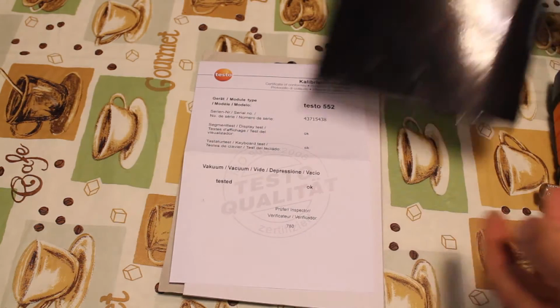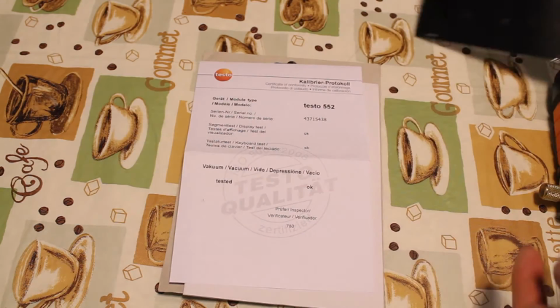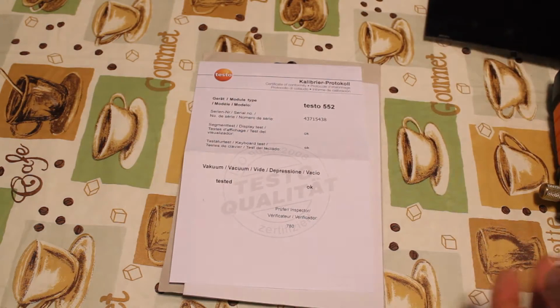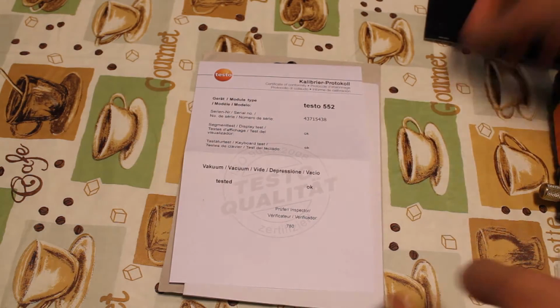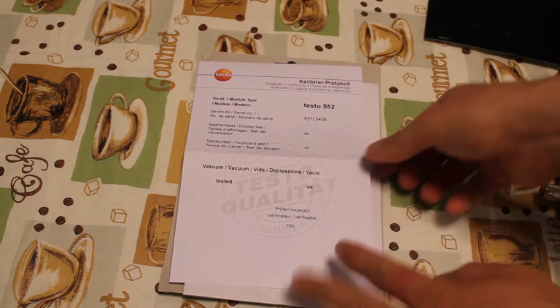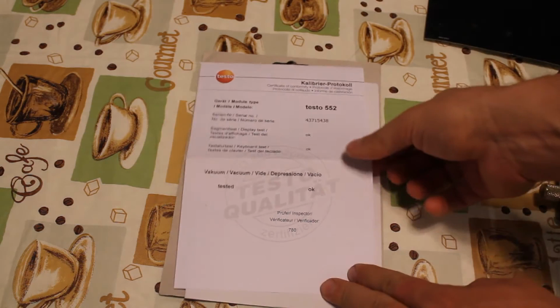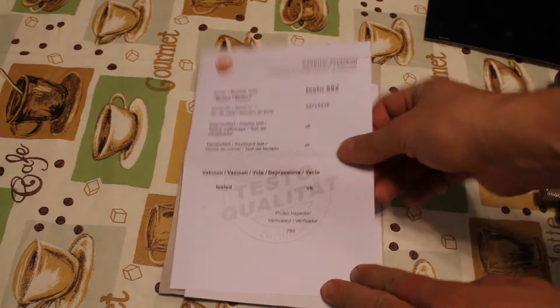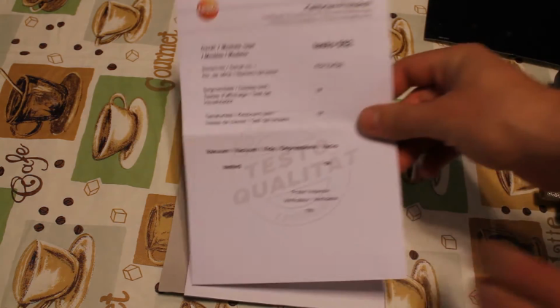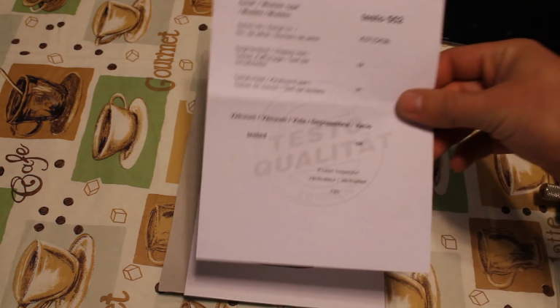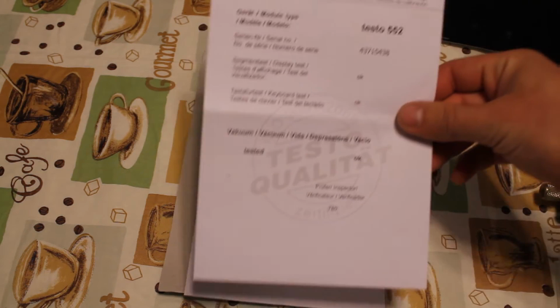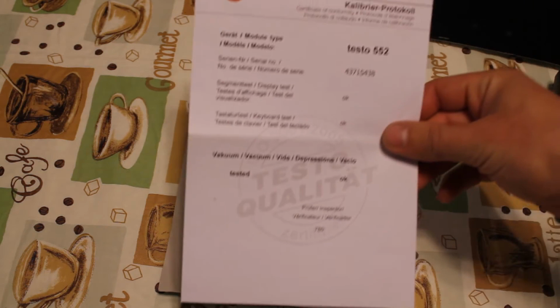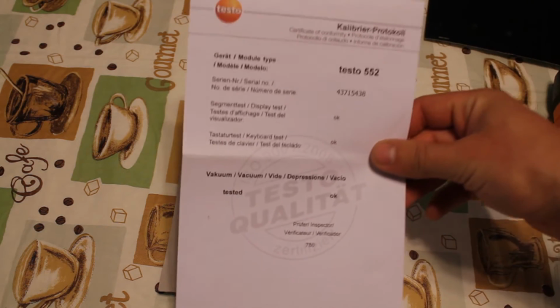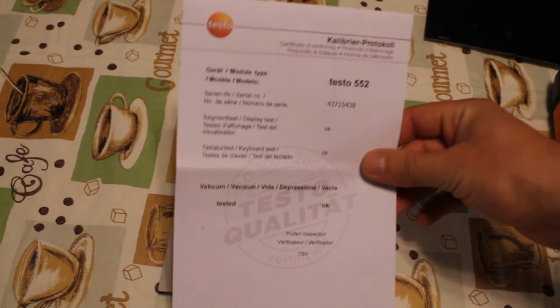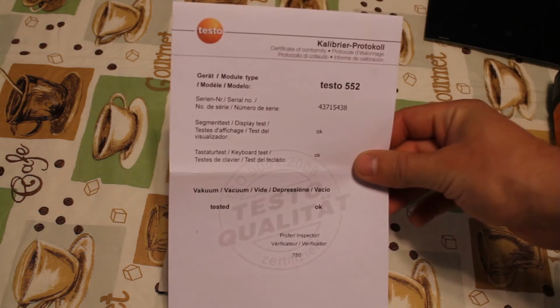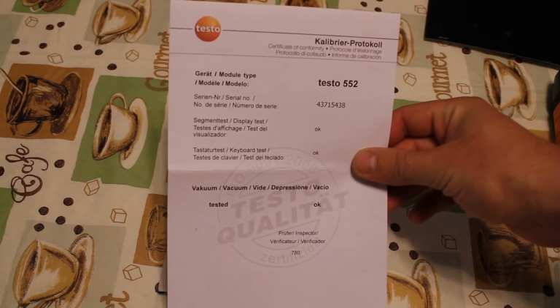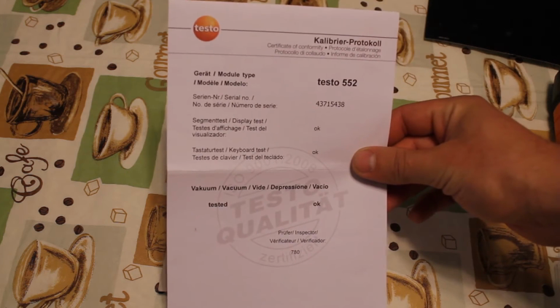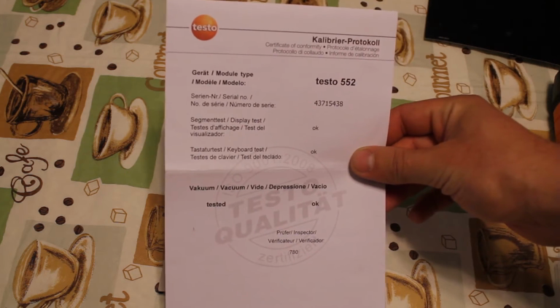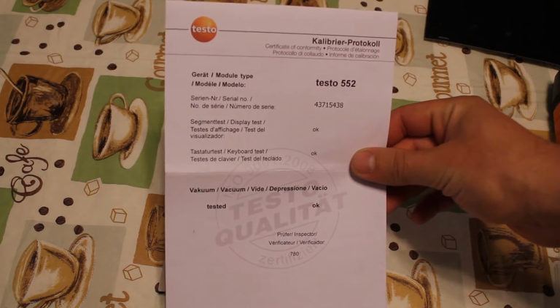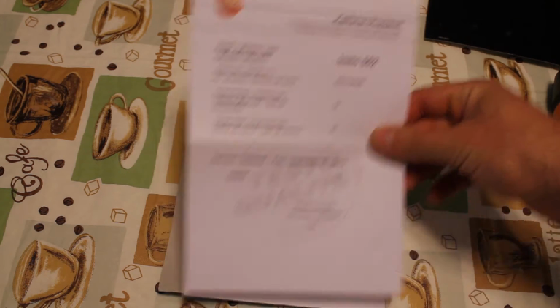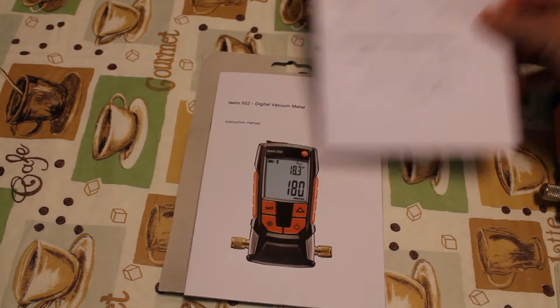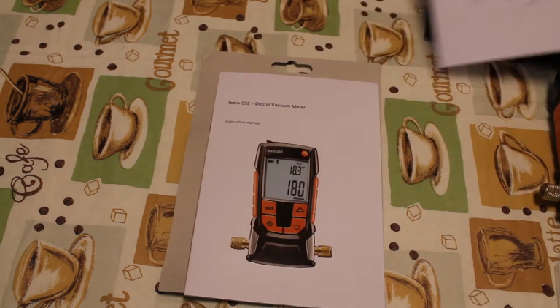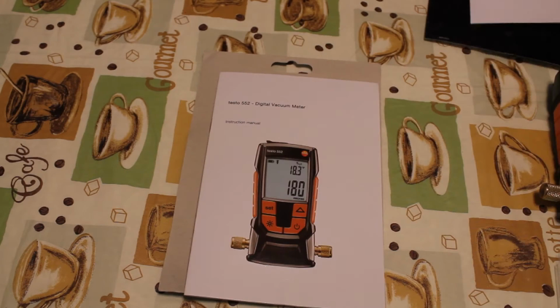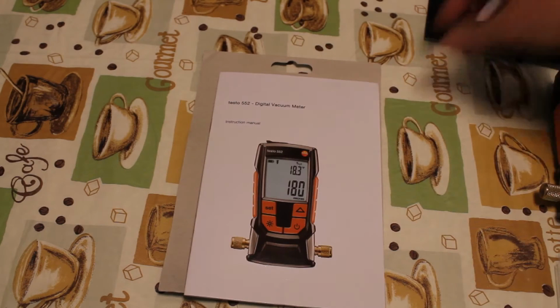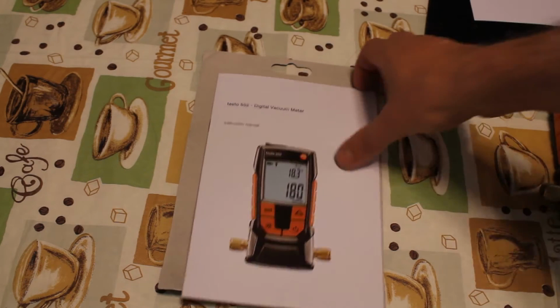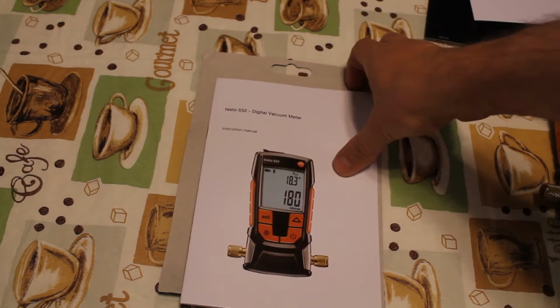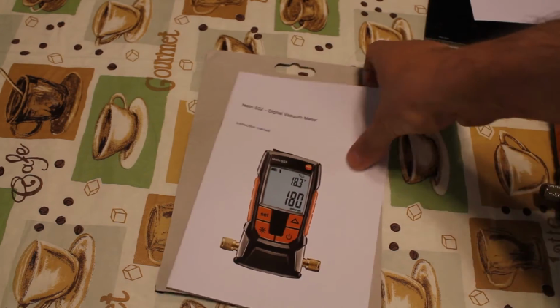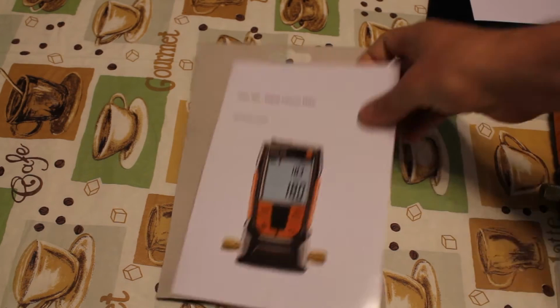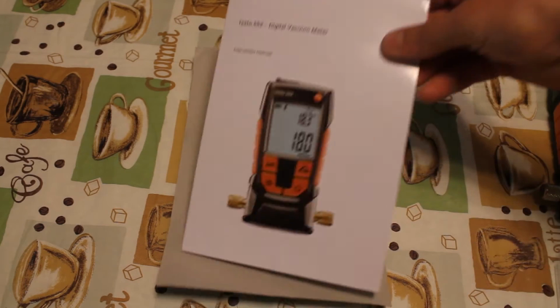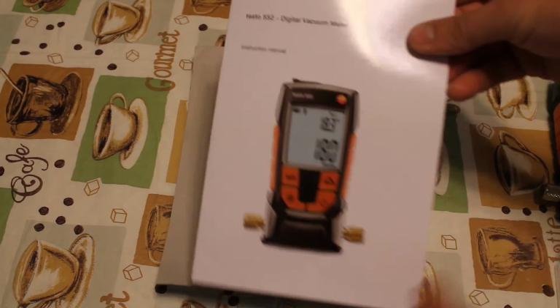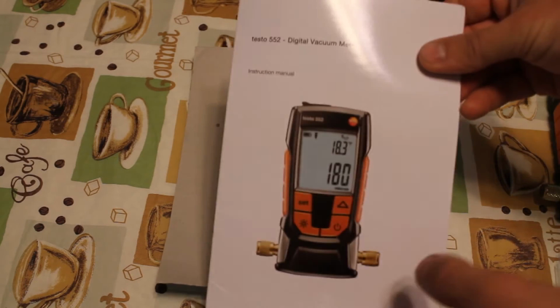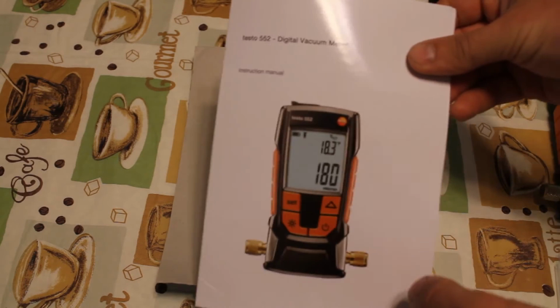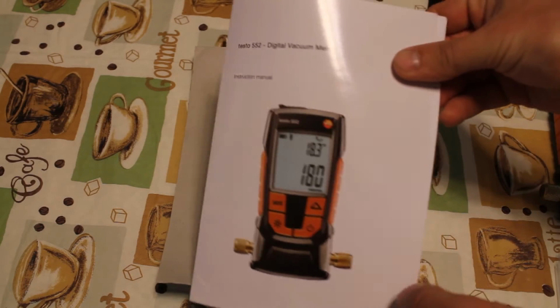The Testo 552 follows the design of the other Testo products. It looks and feels the same.